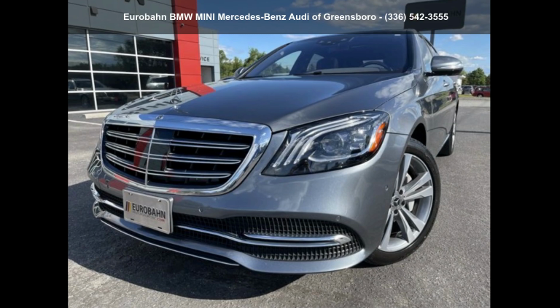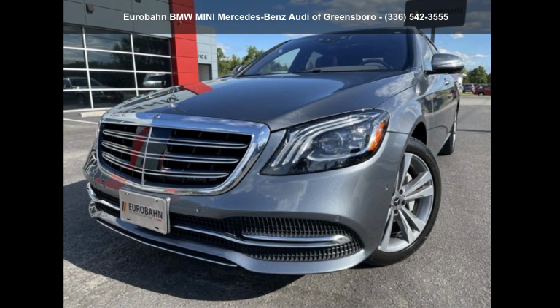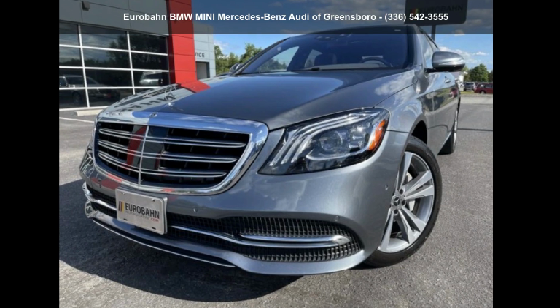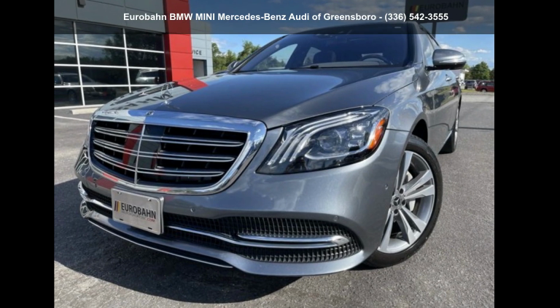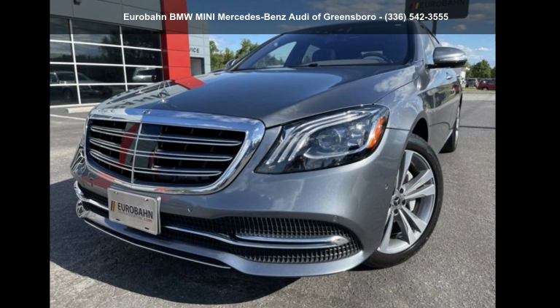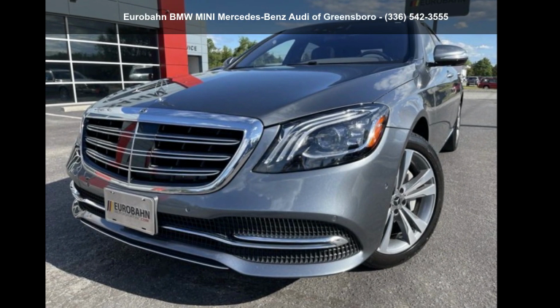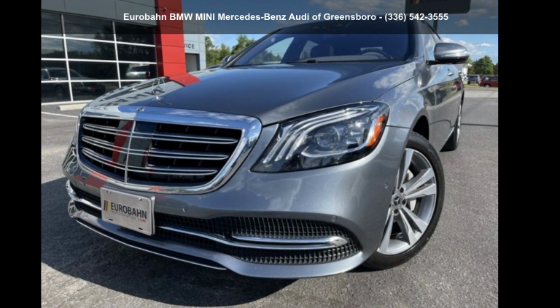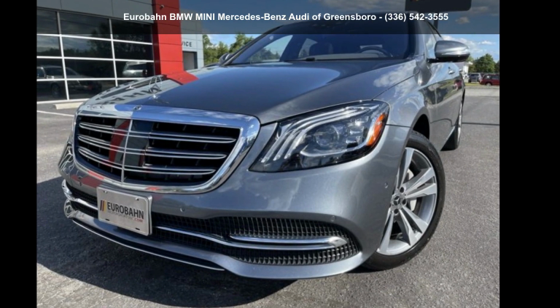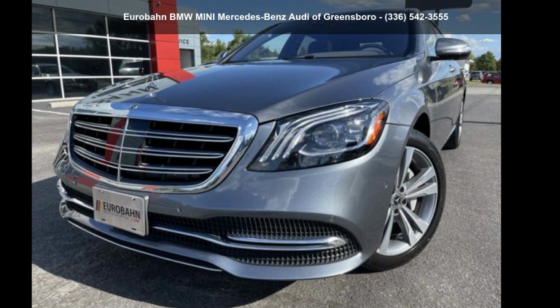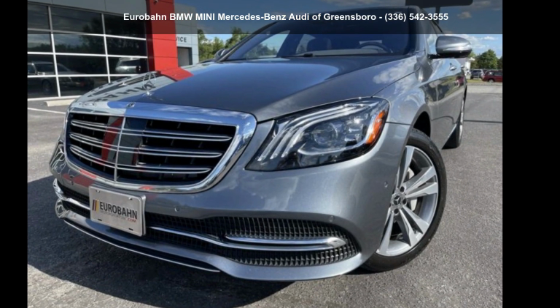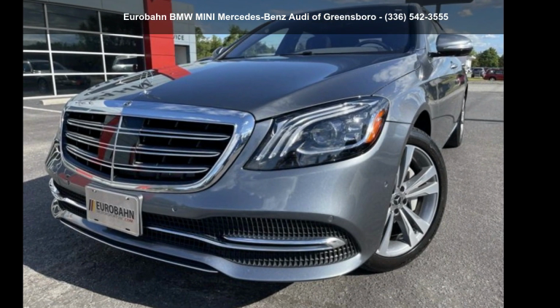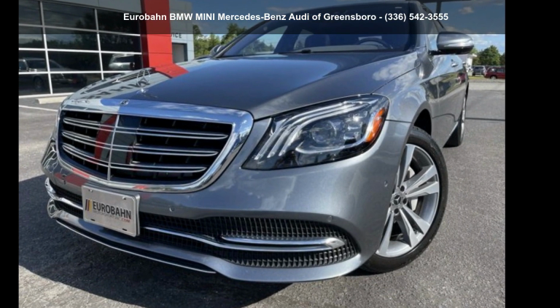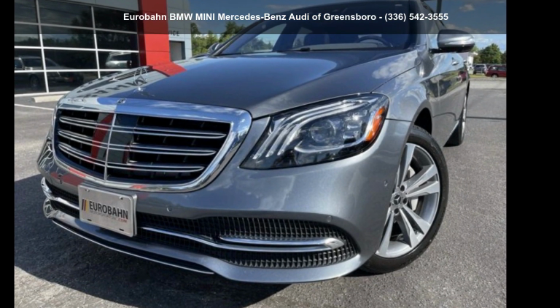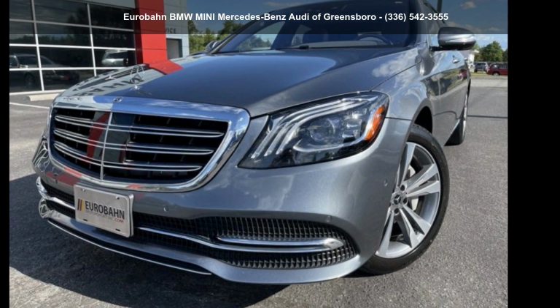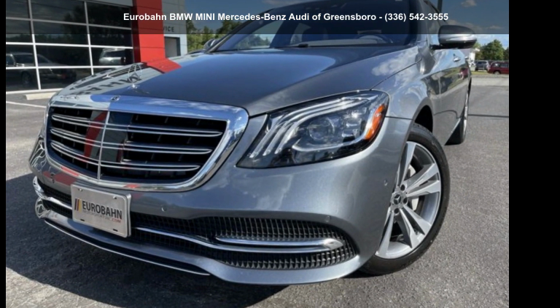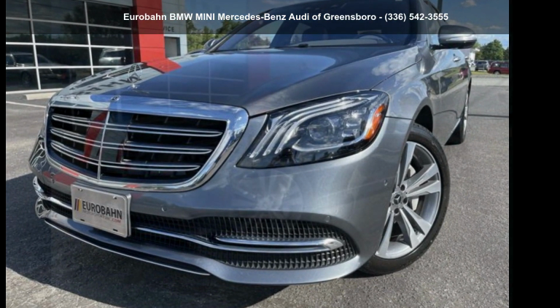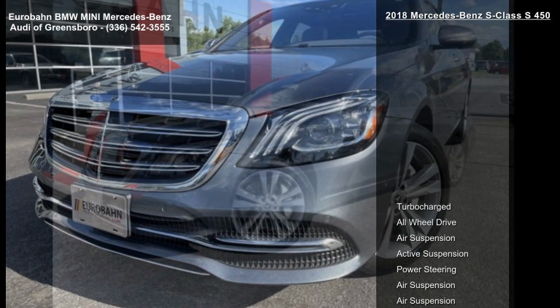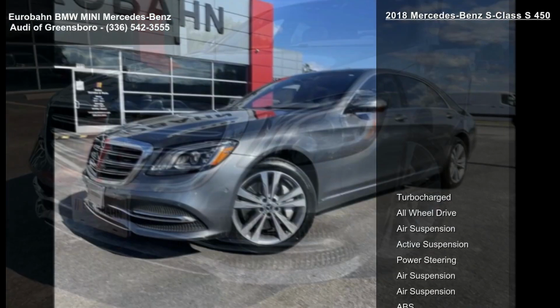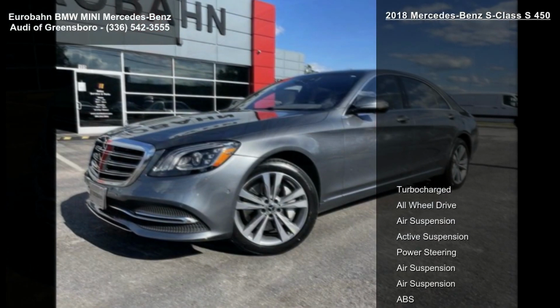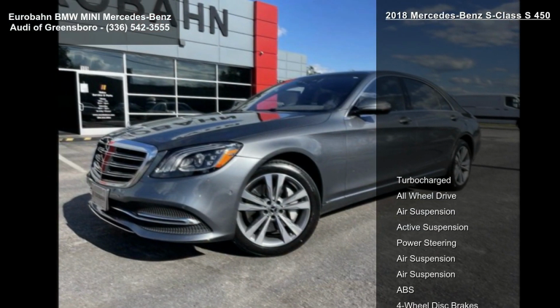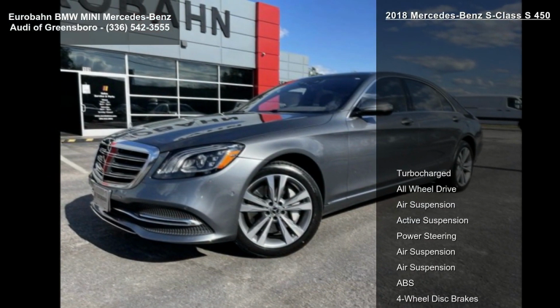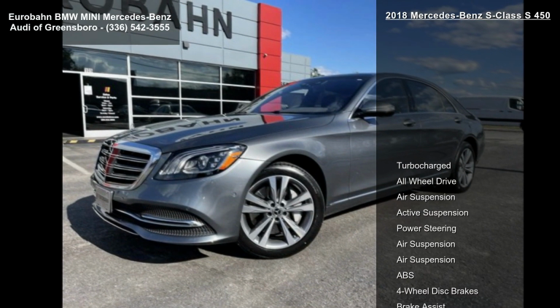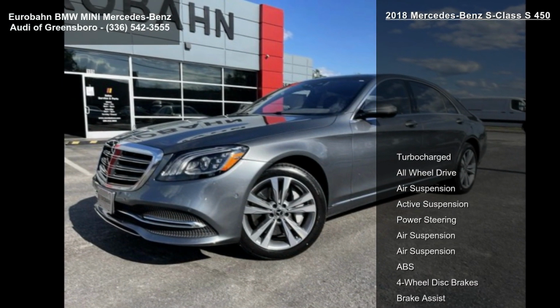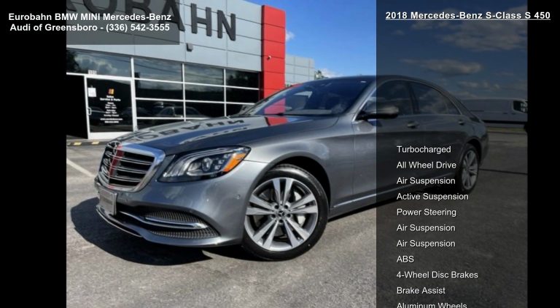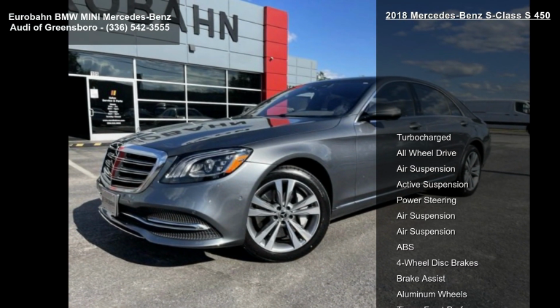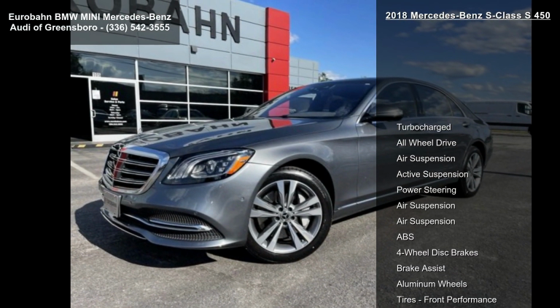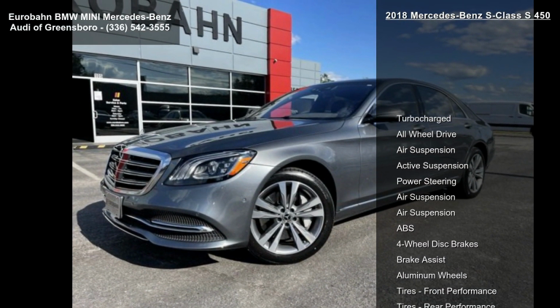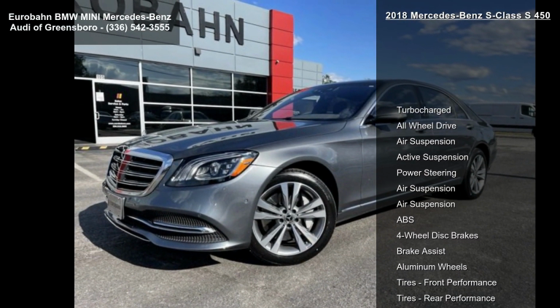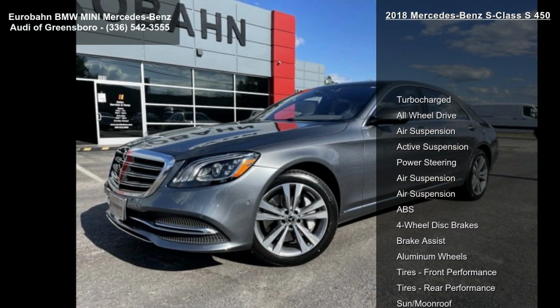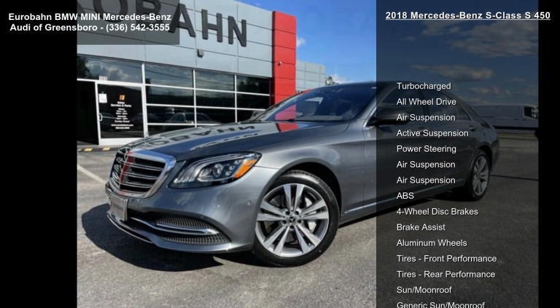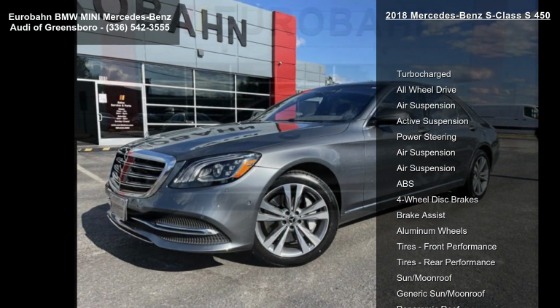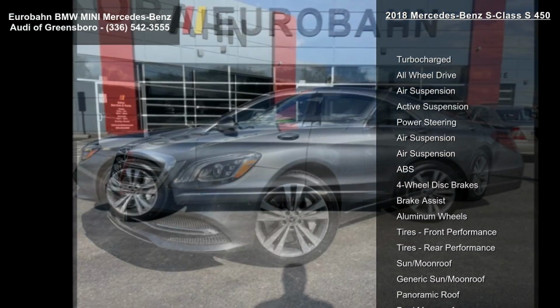Check out this Mercedes-Benz 2018 S-Class S450. If you are looking for a first-class ride, you have found it.